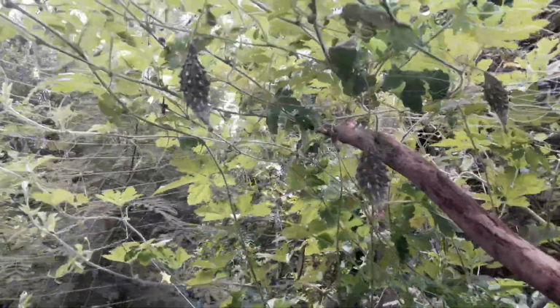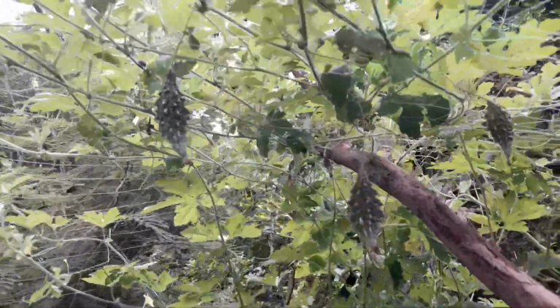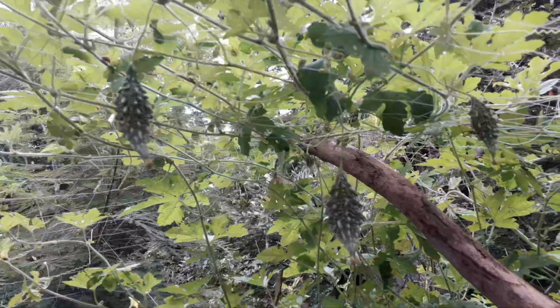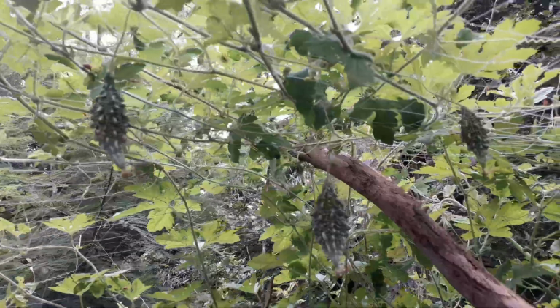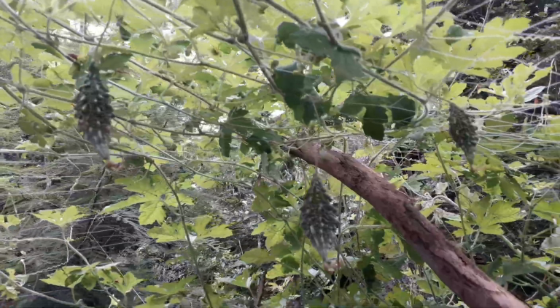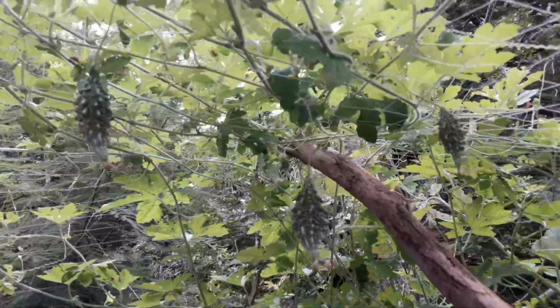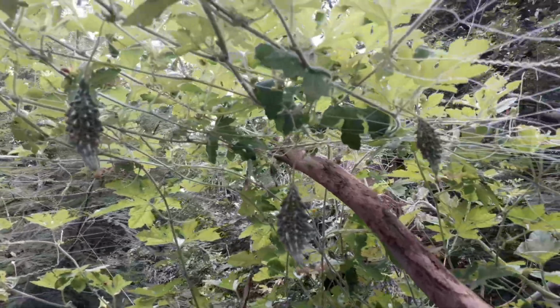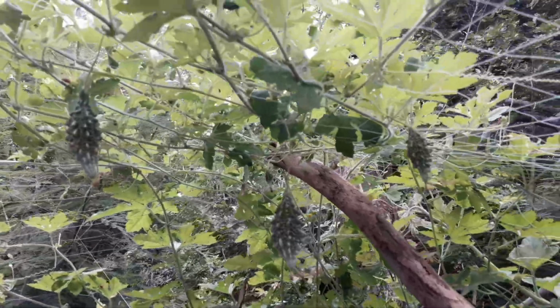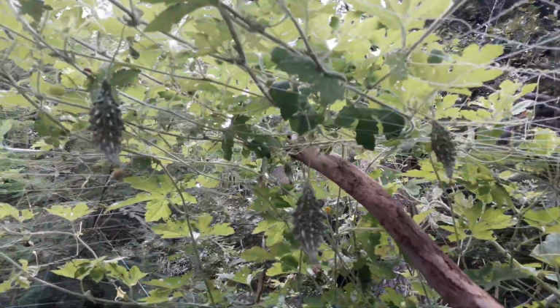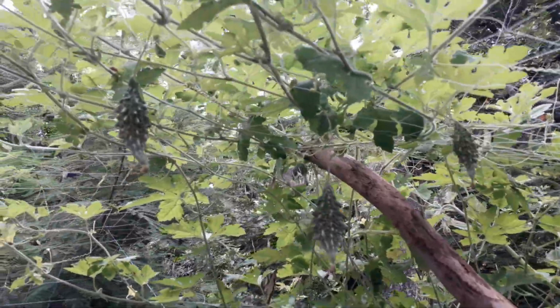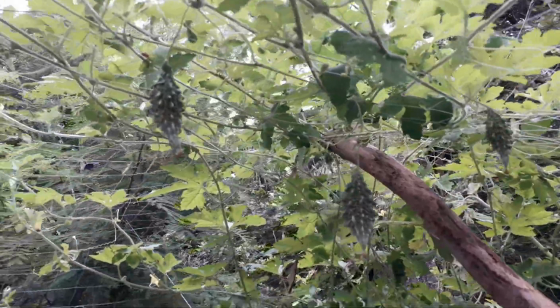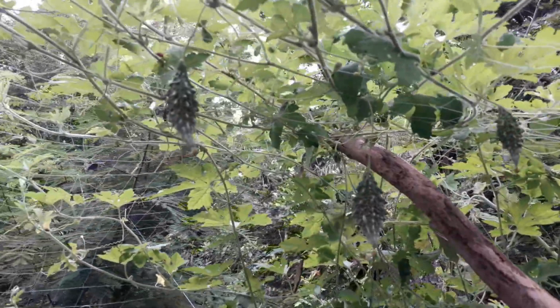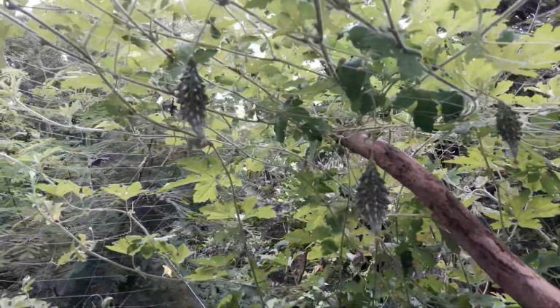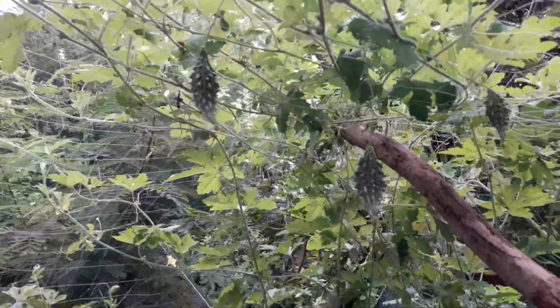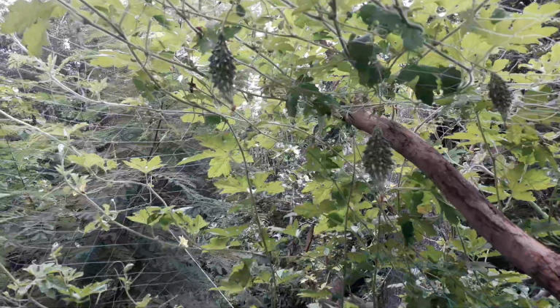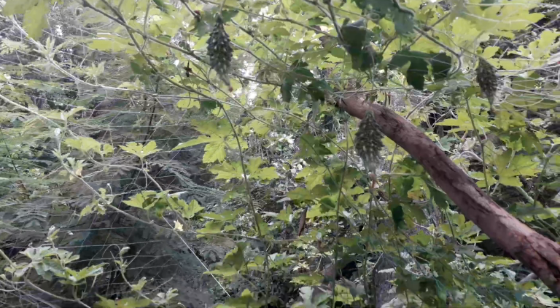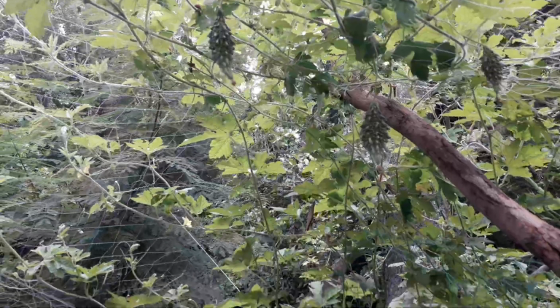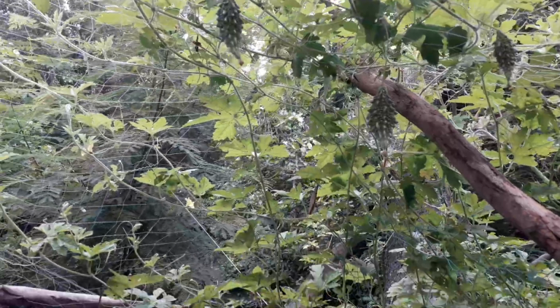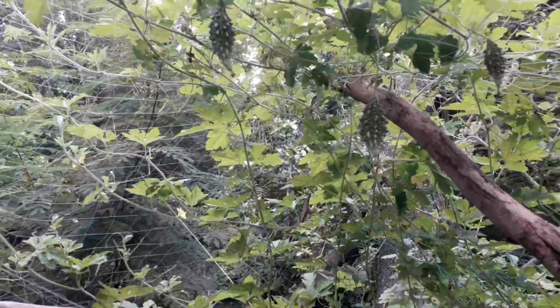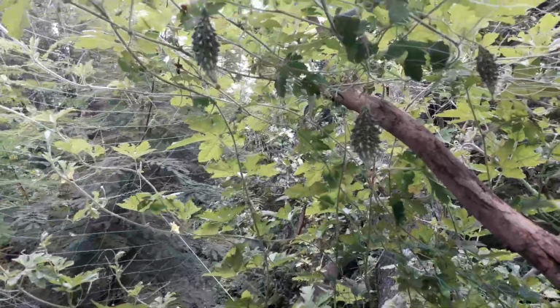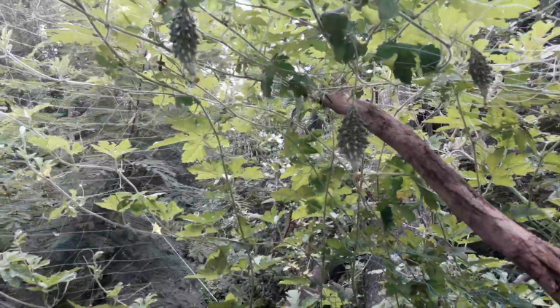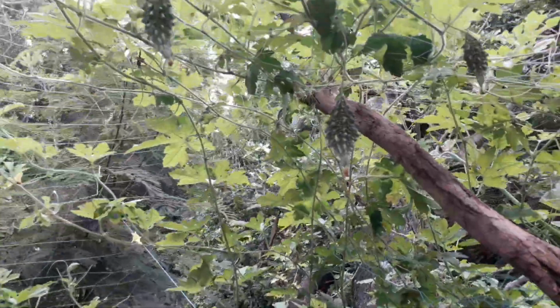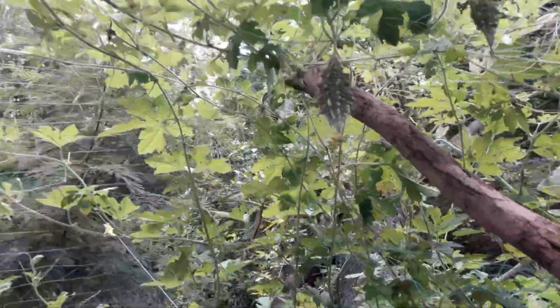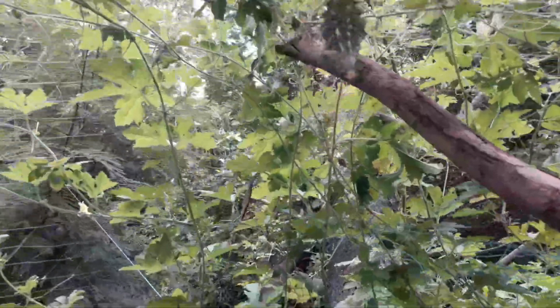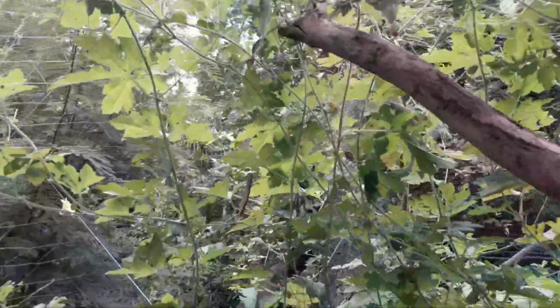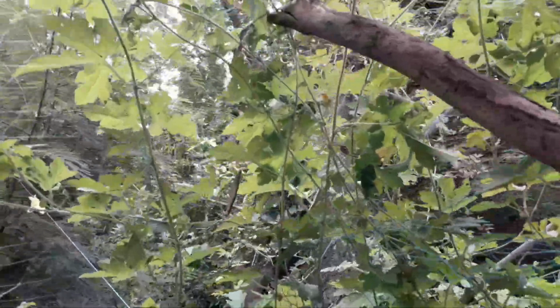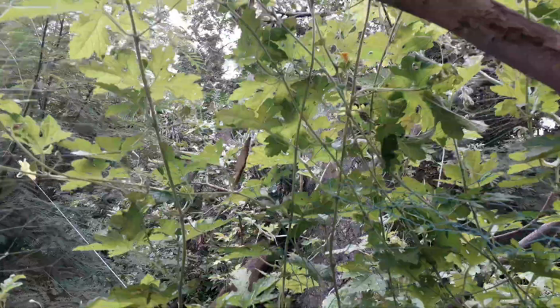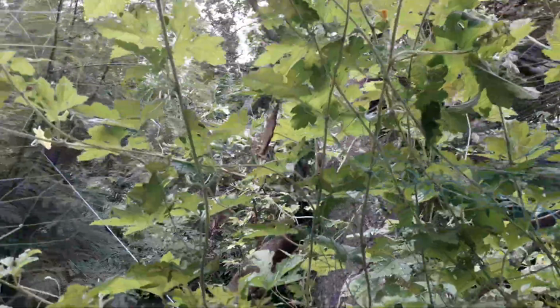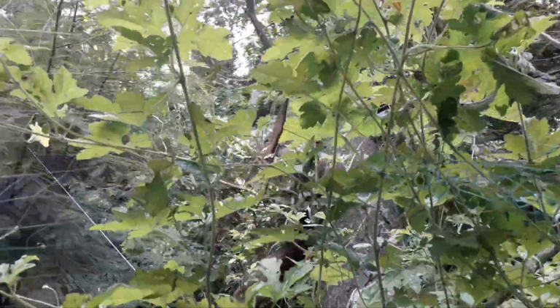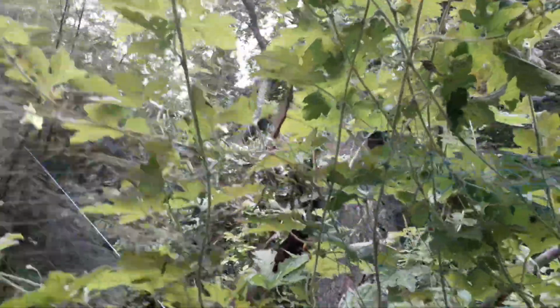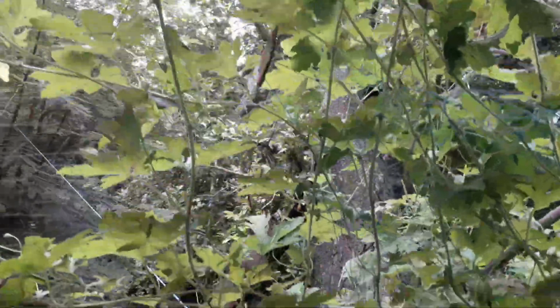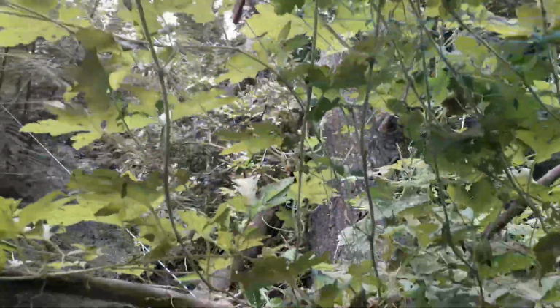Look, it's up. As you can see, the trees are up and growing.